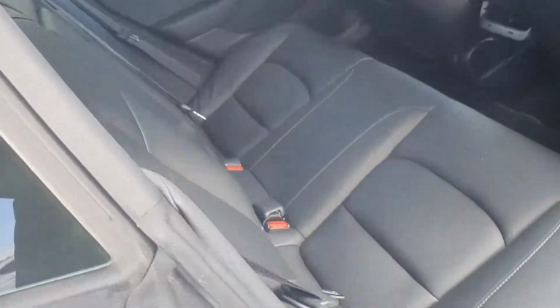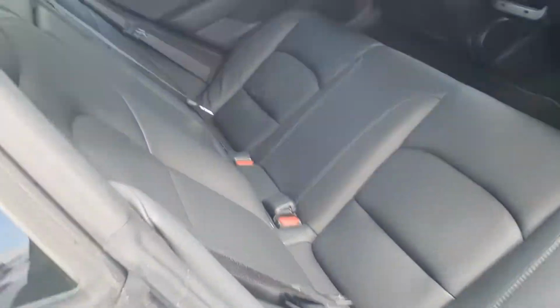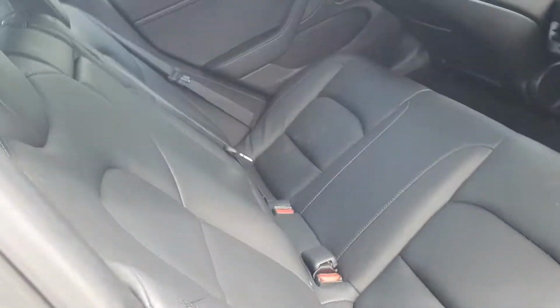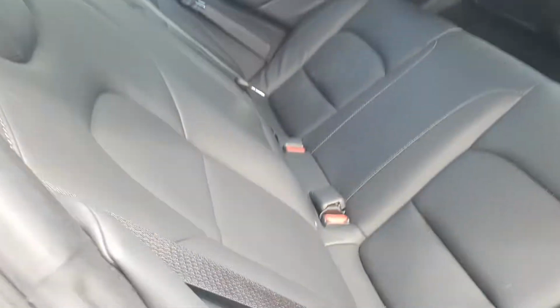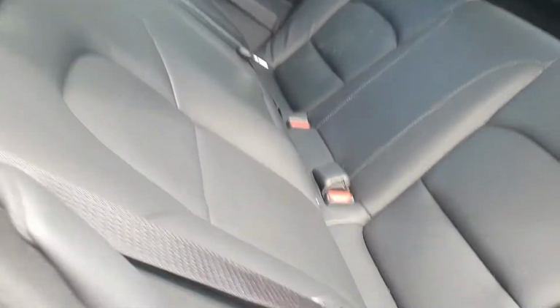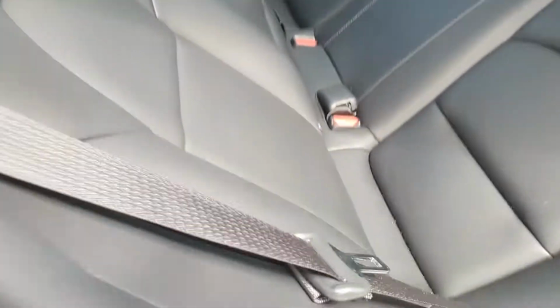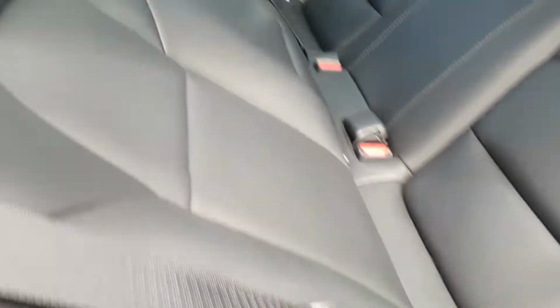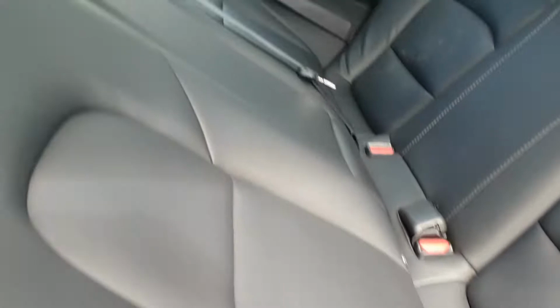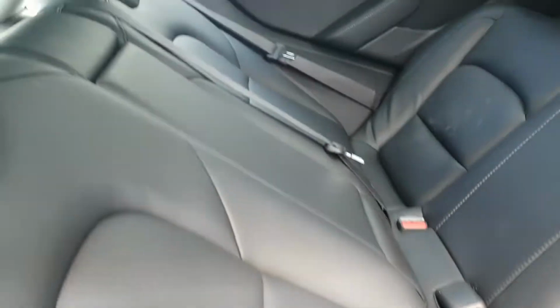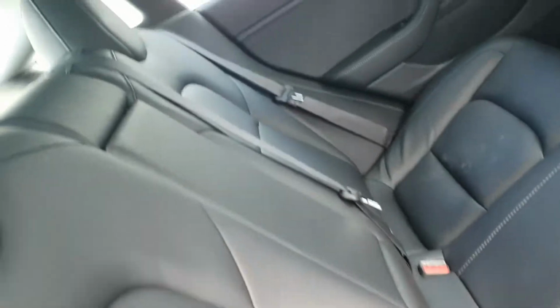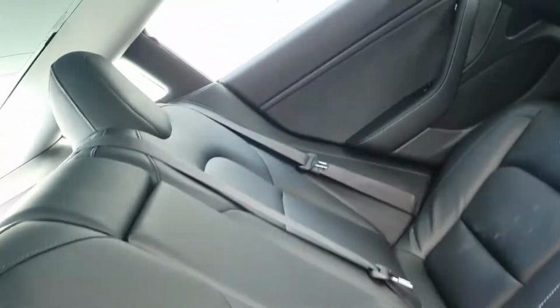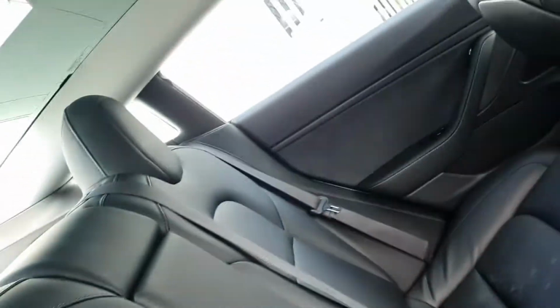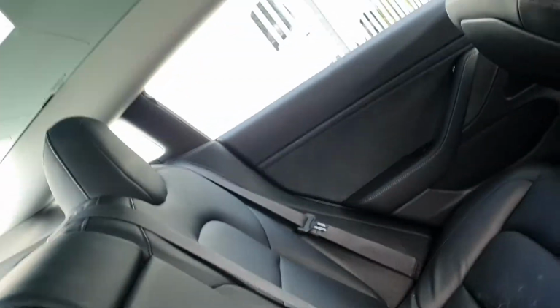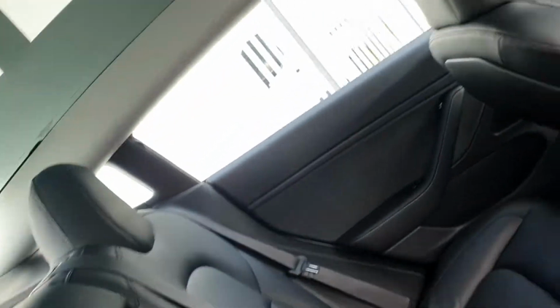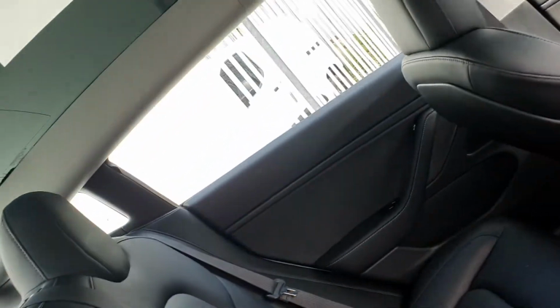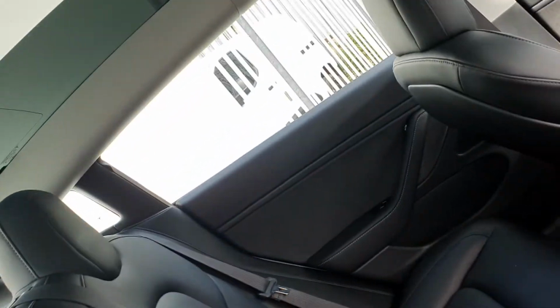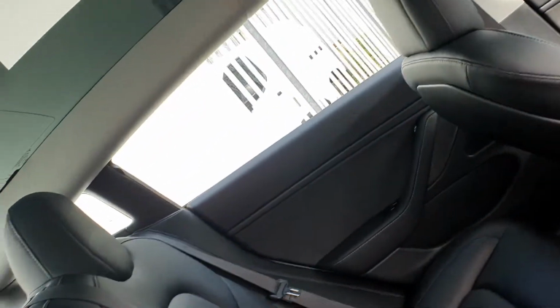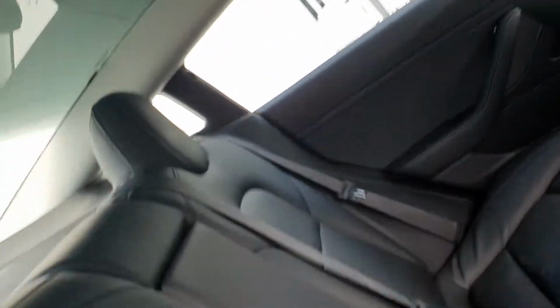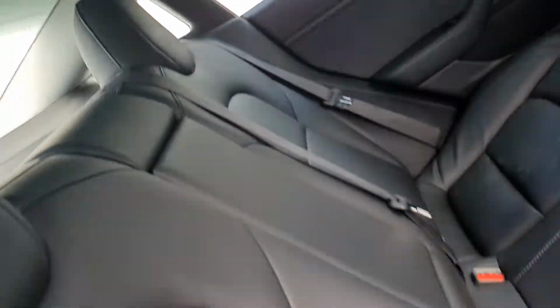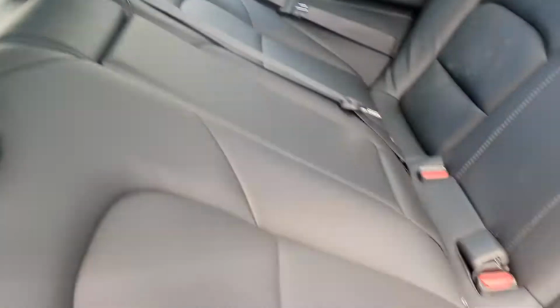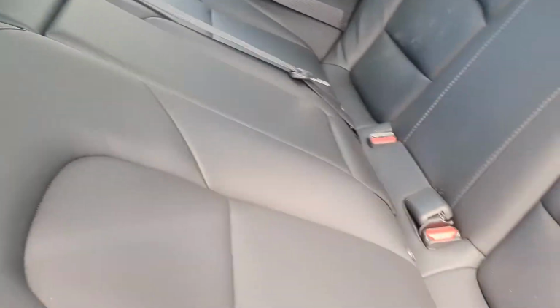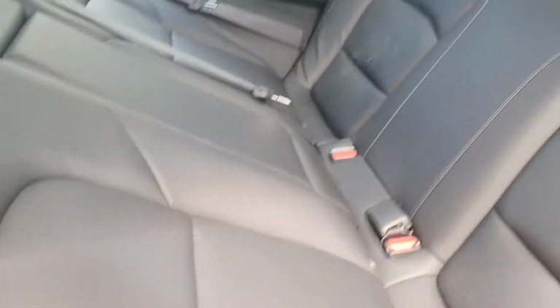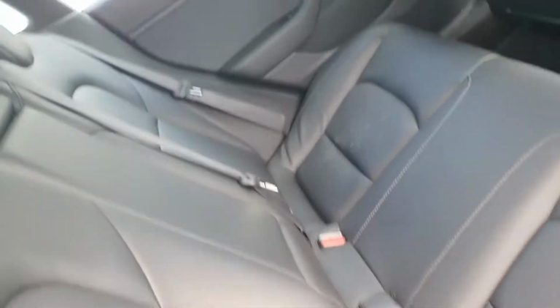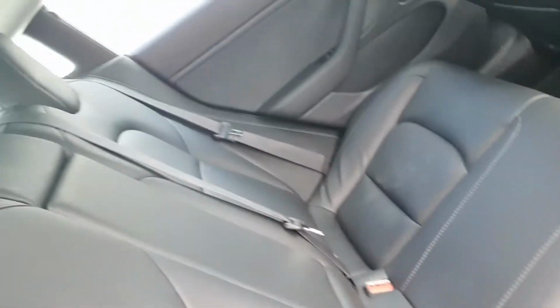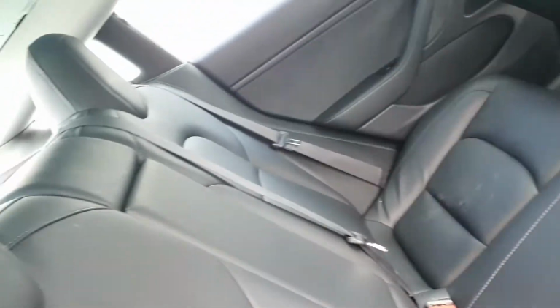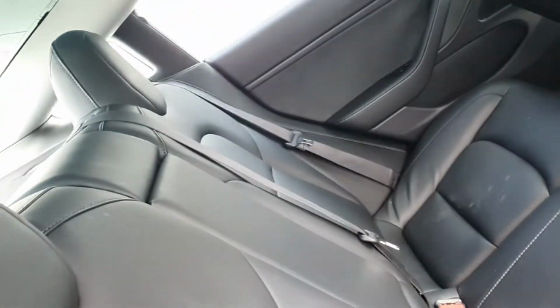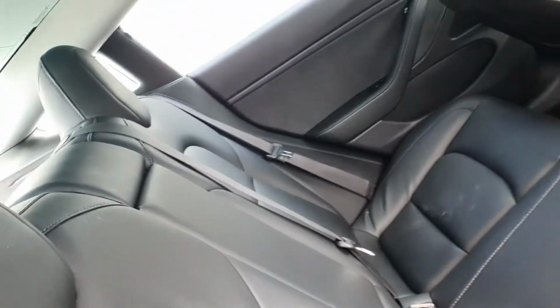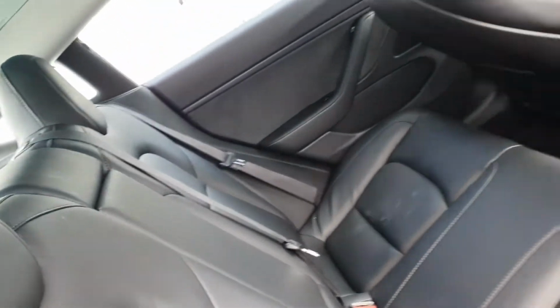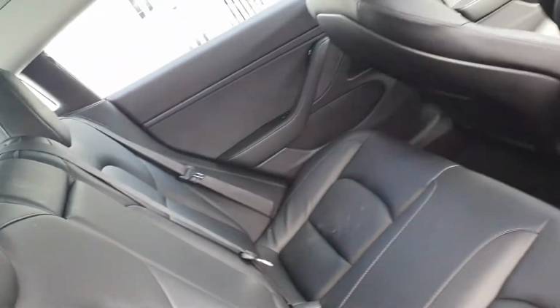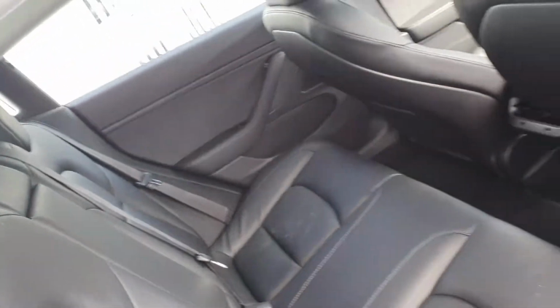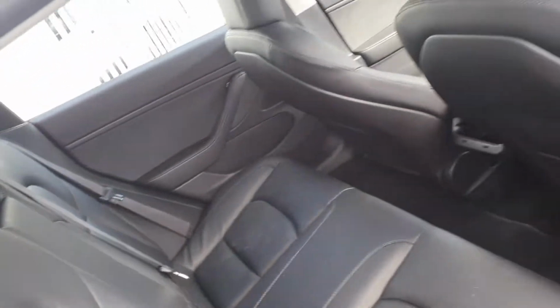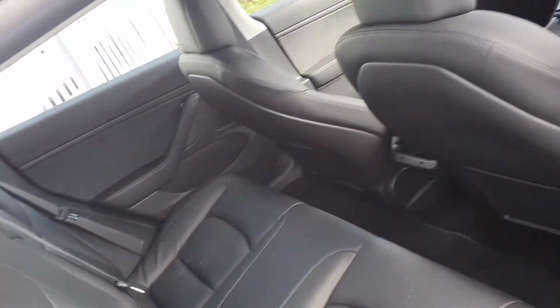As you can see here, there's plenty of space in the back. You have isofix points on each side and a center armrest if needed.